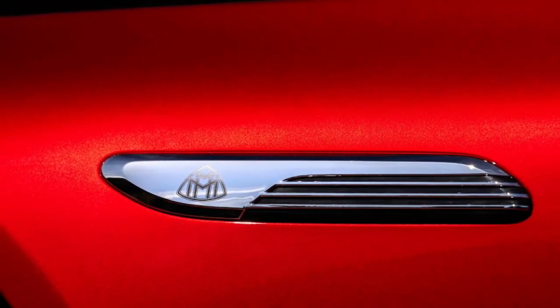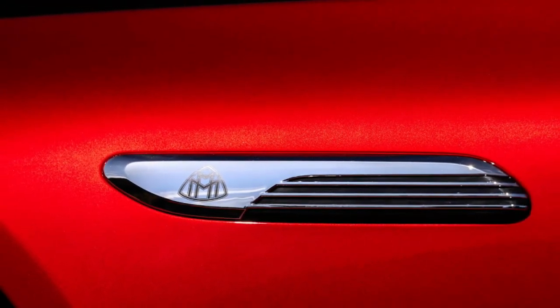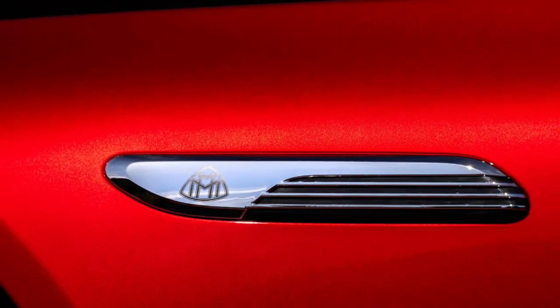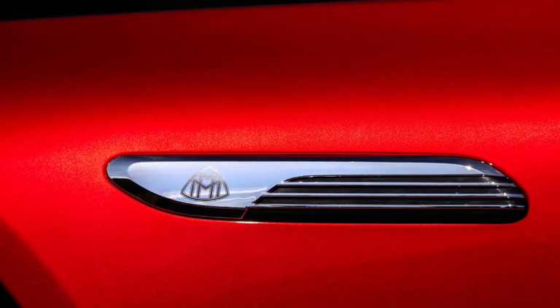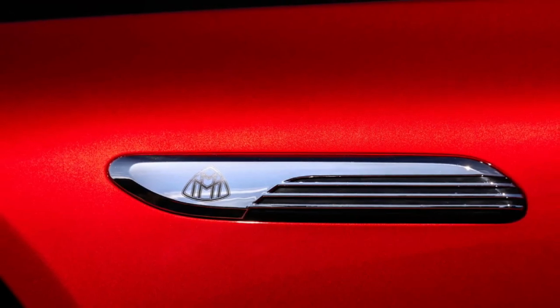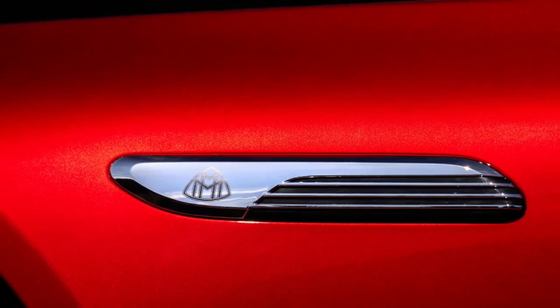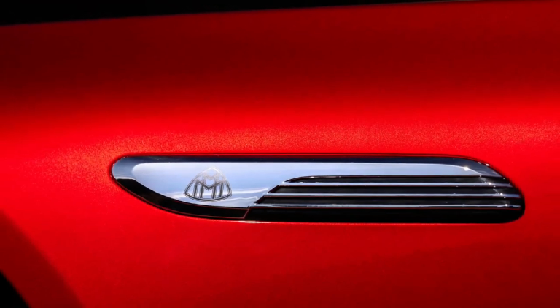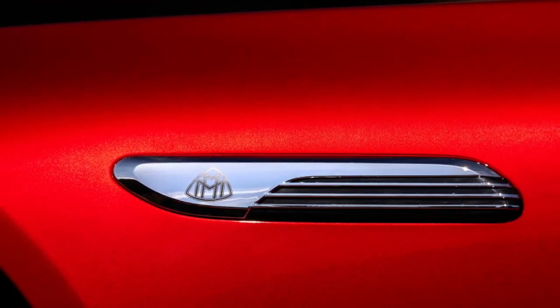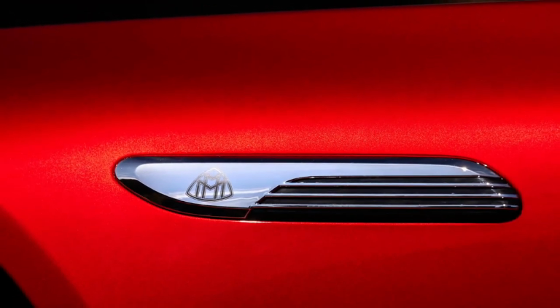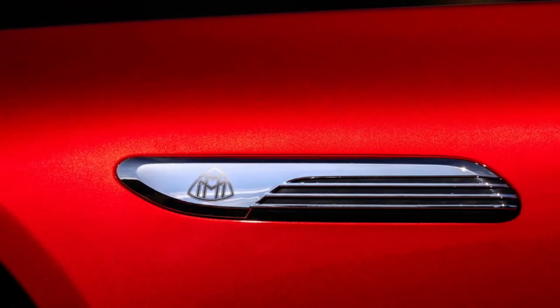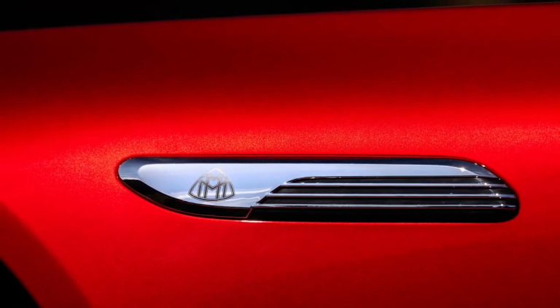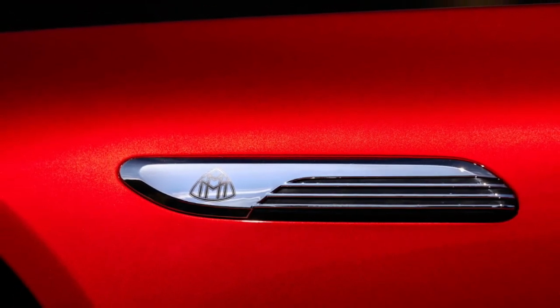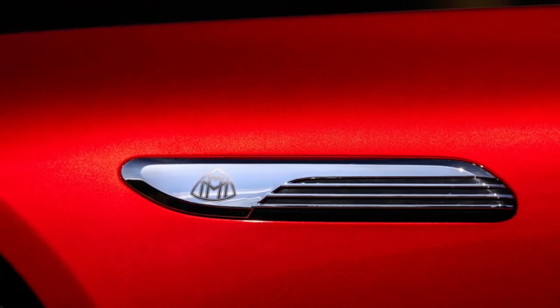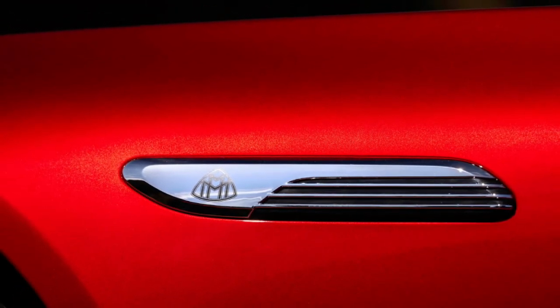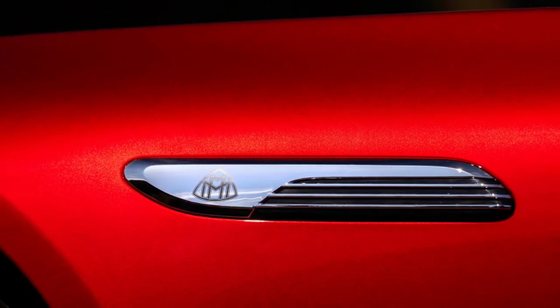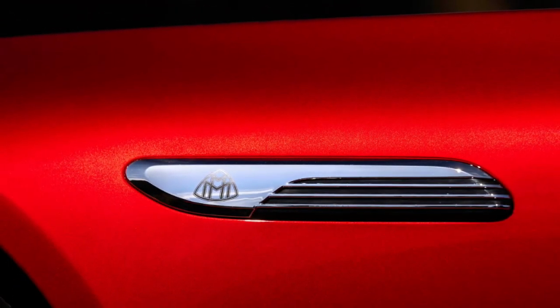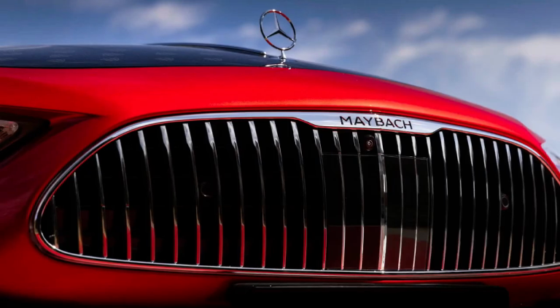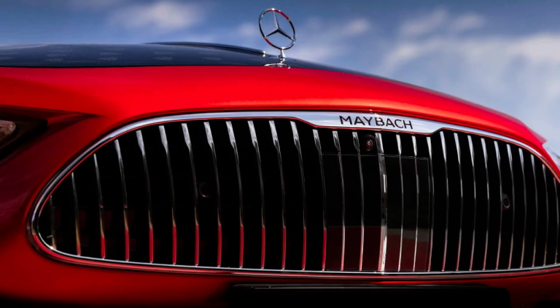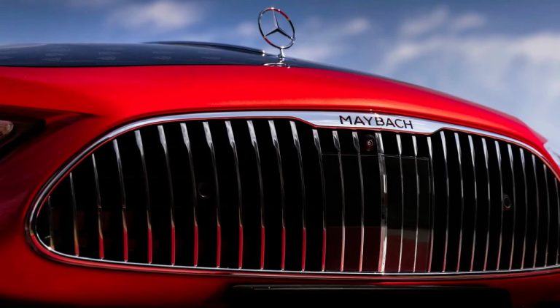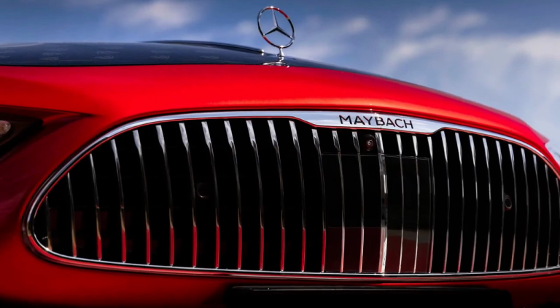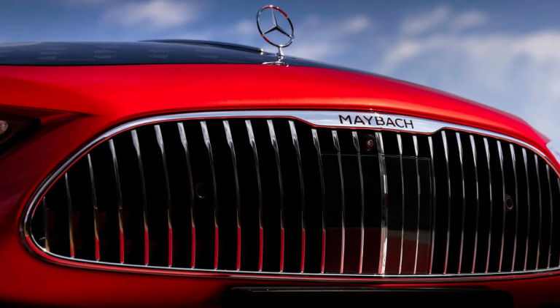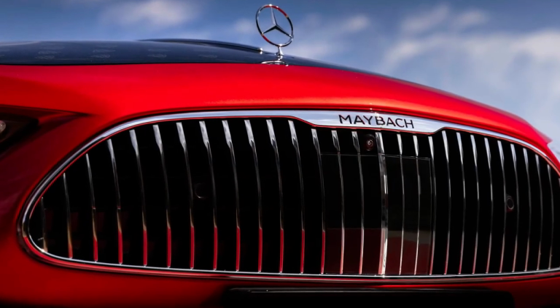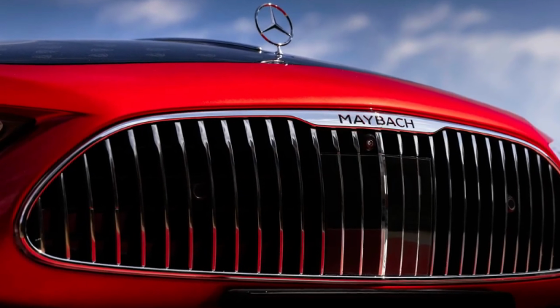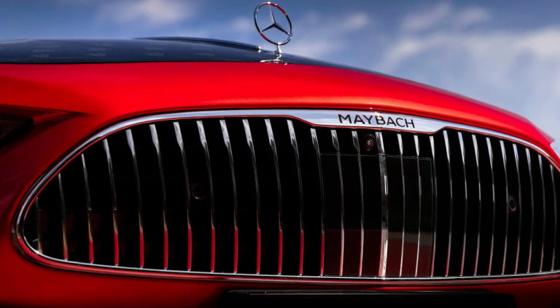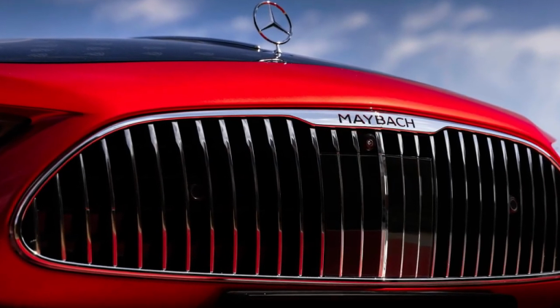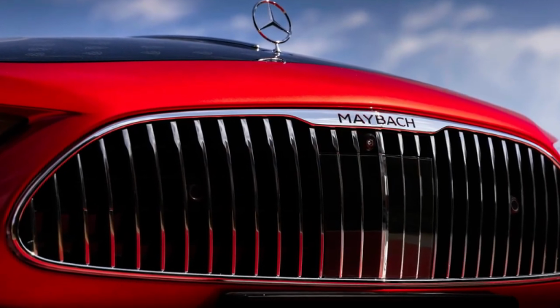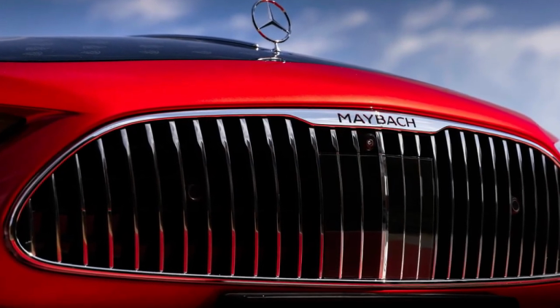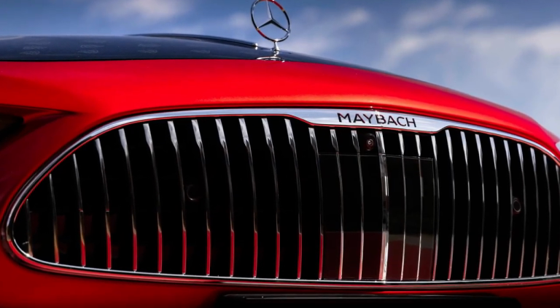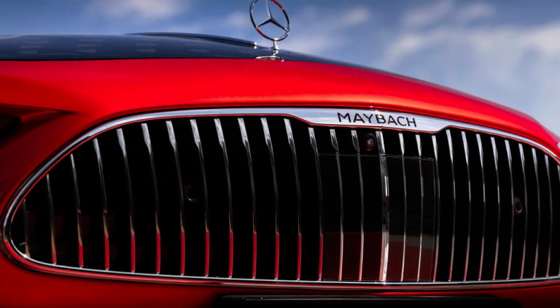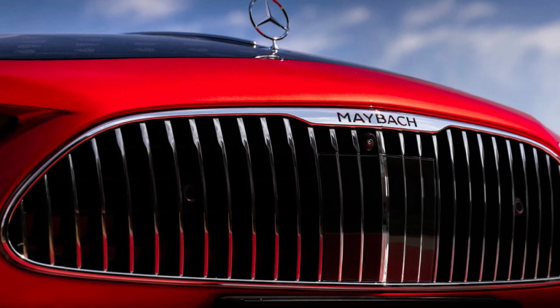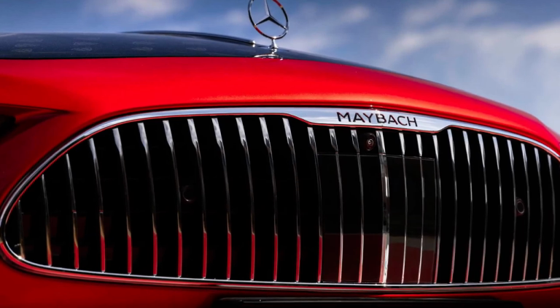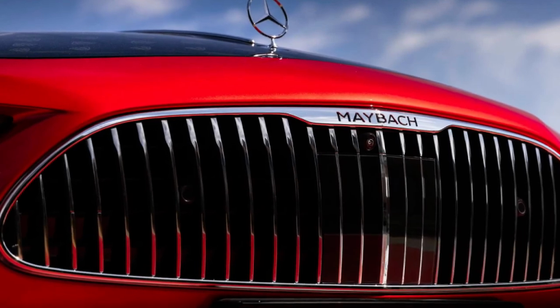Both SL Monogram versions are called SL 680, meaning a more demure spec than an AMG model.